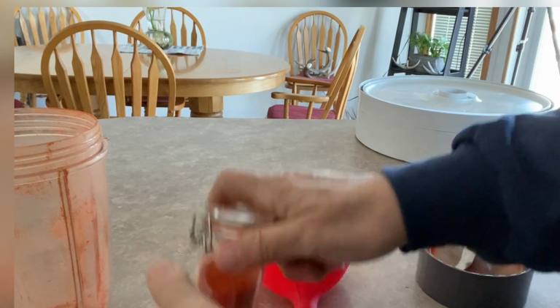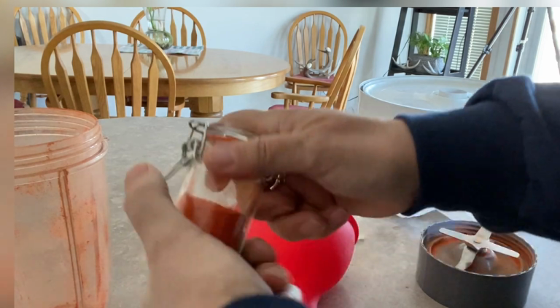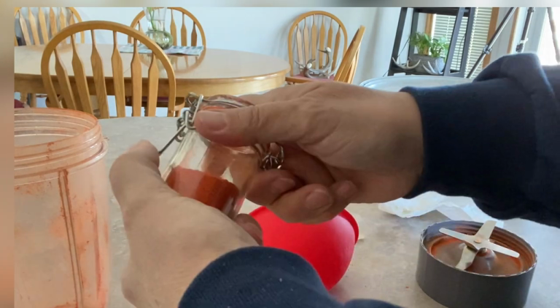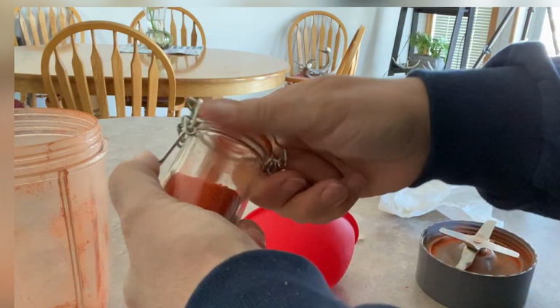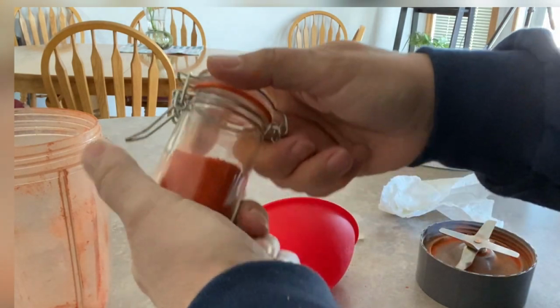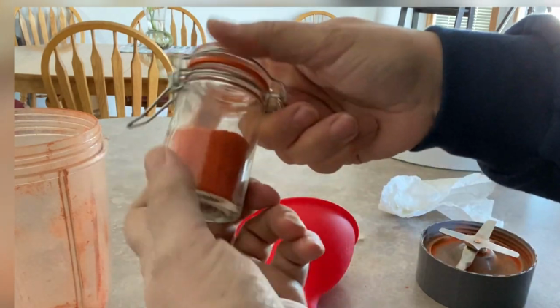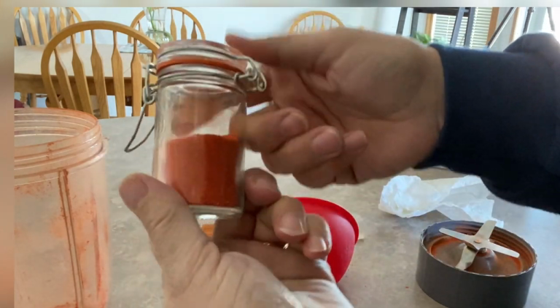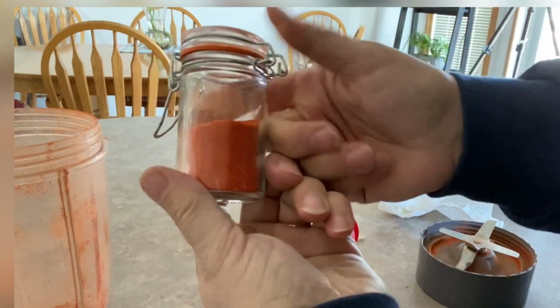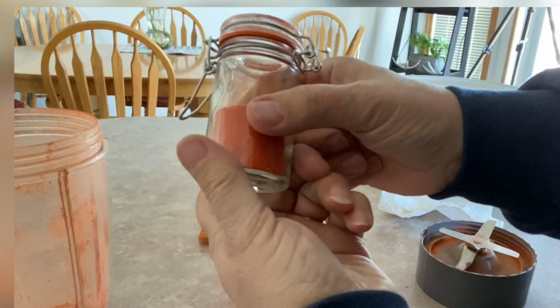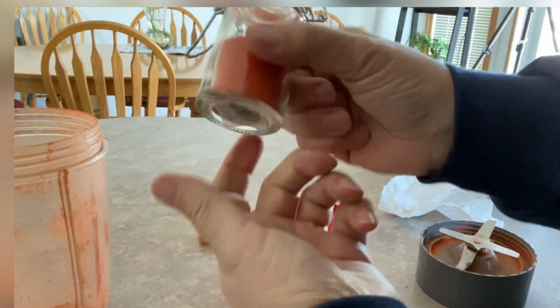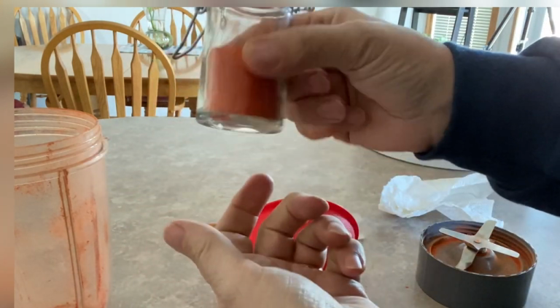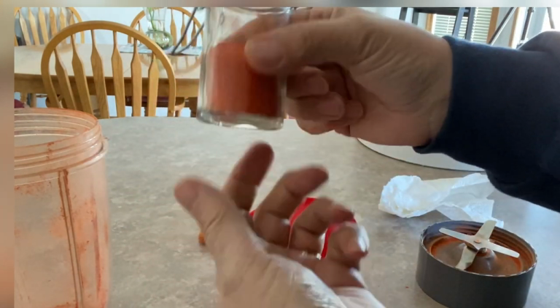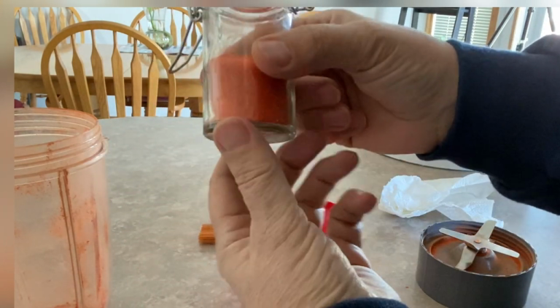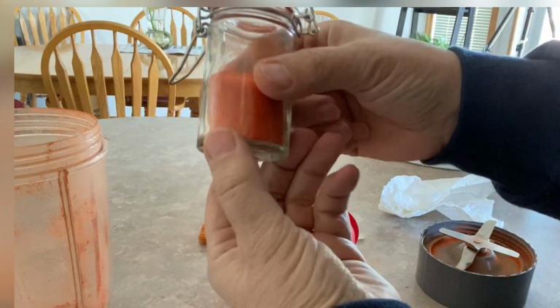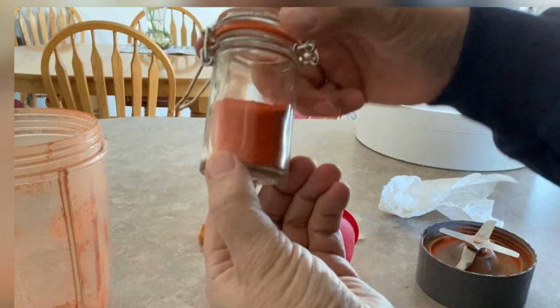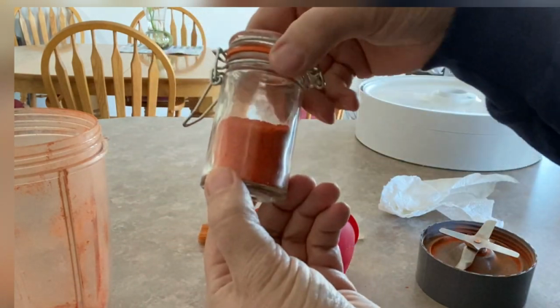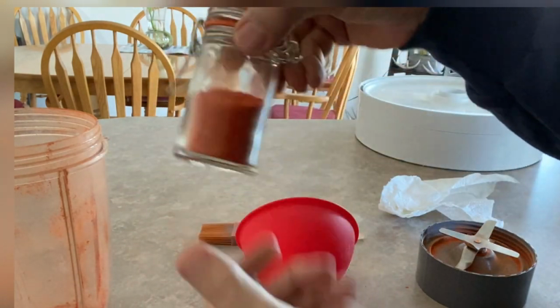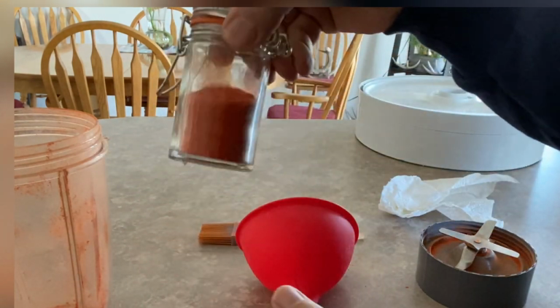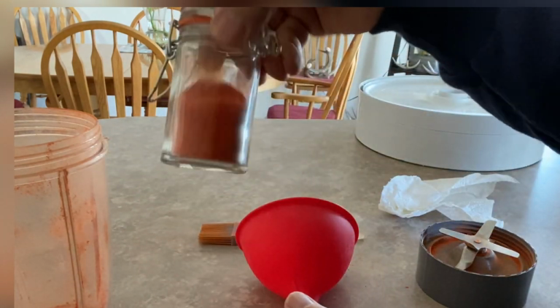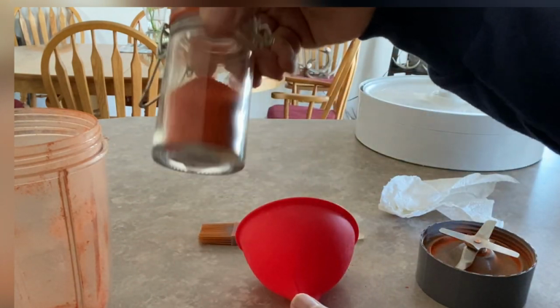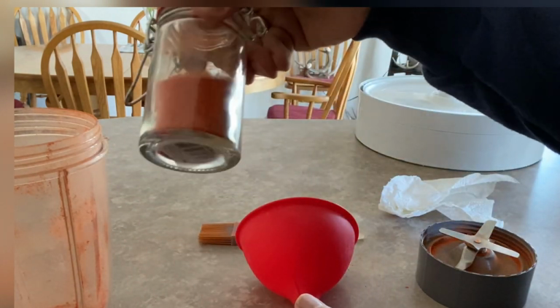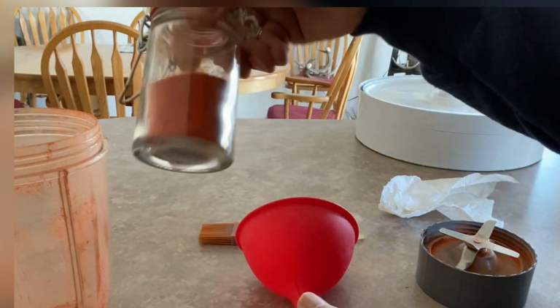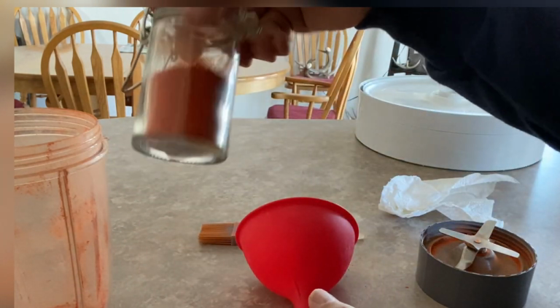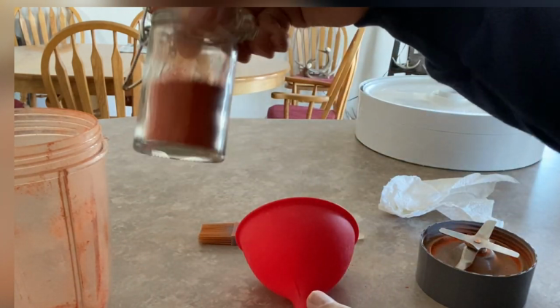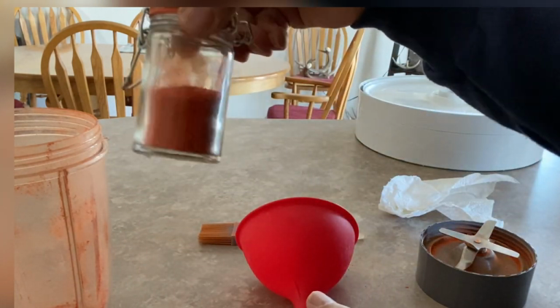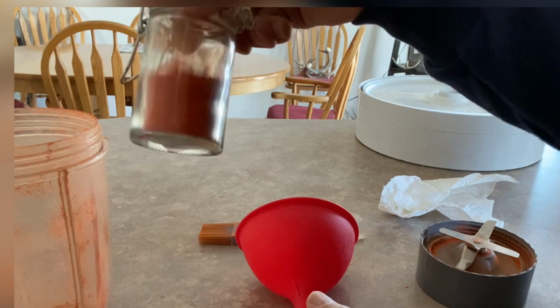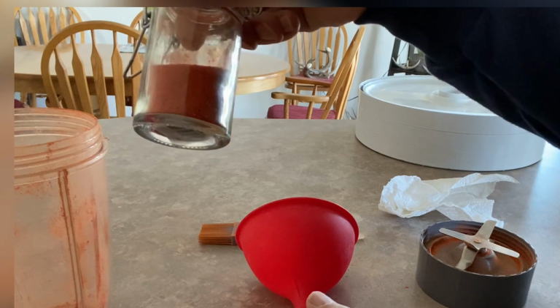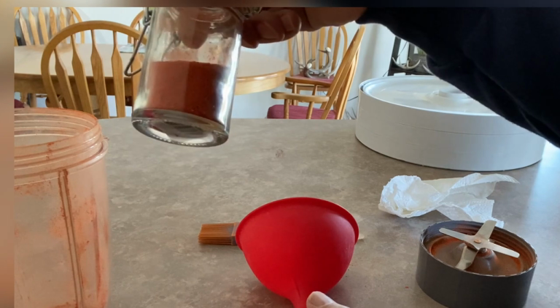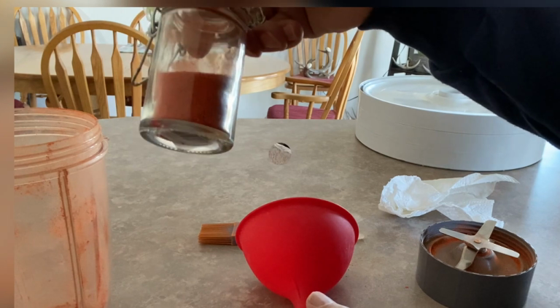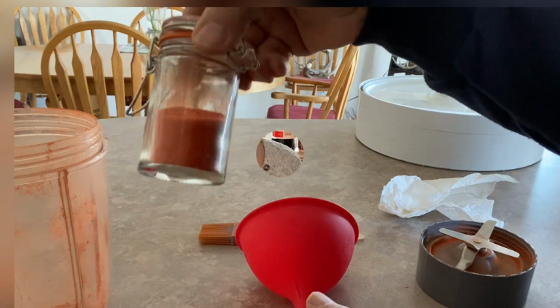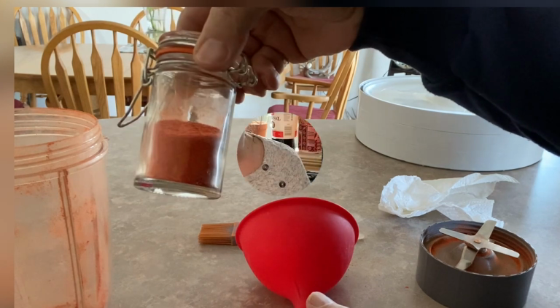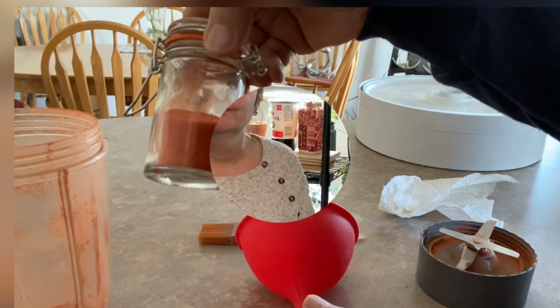If you'd like to leave a comment below and let me know what you do with your paprika powder spice, I'd like to hear.